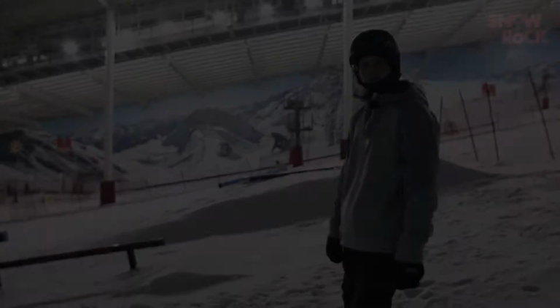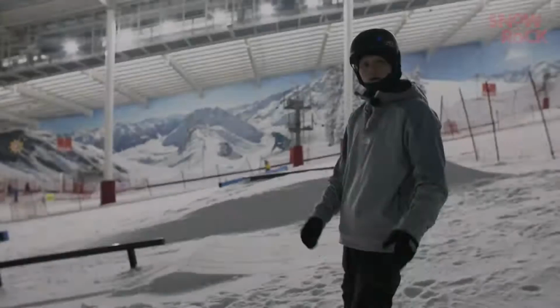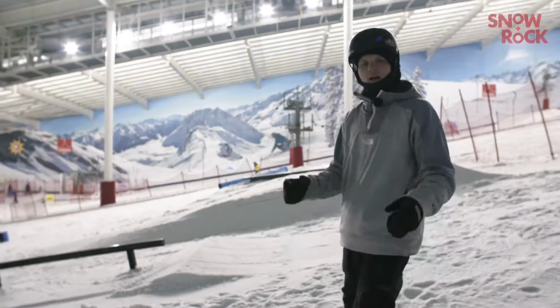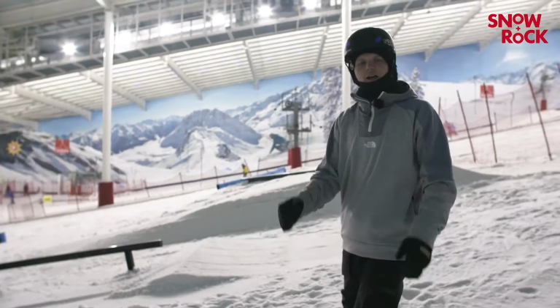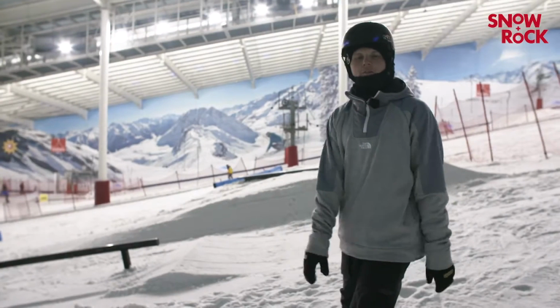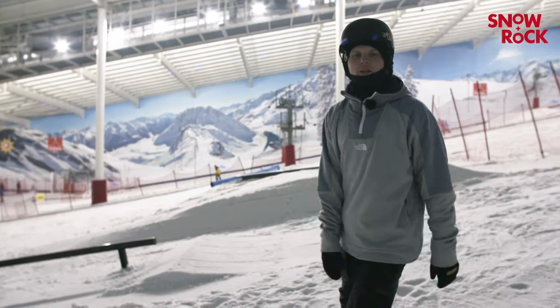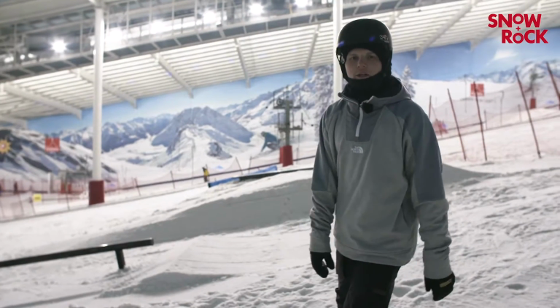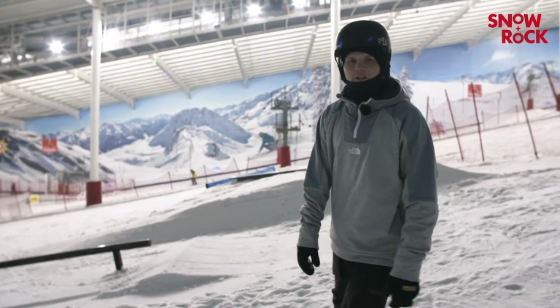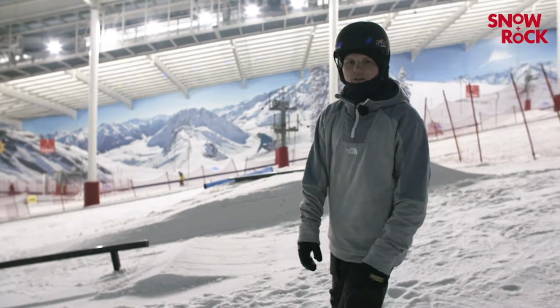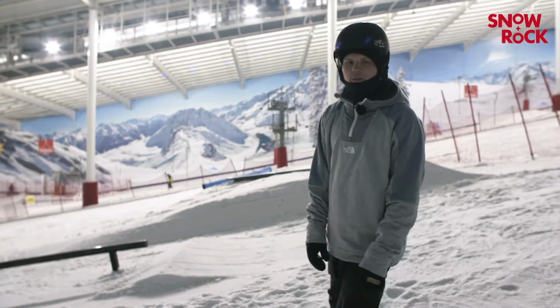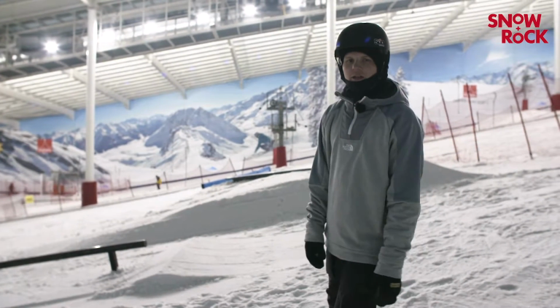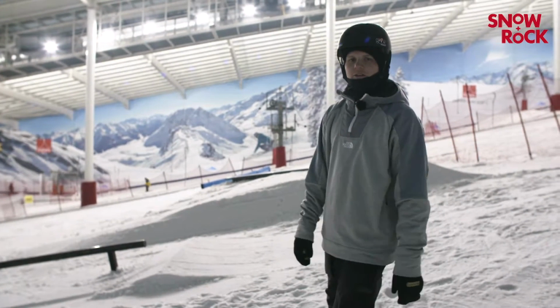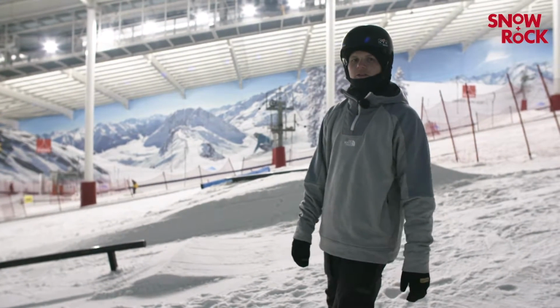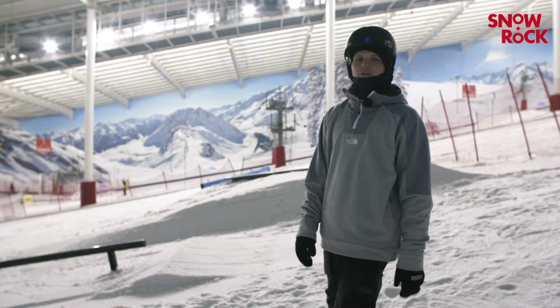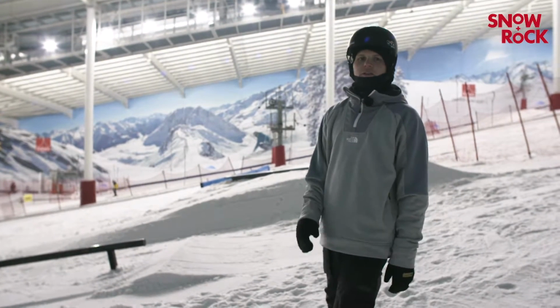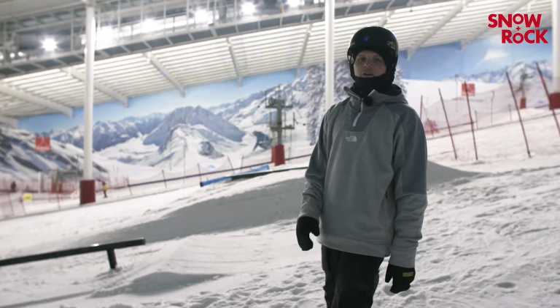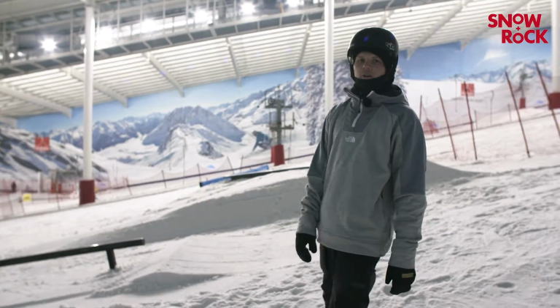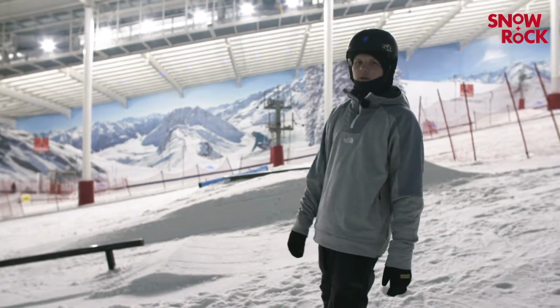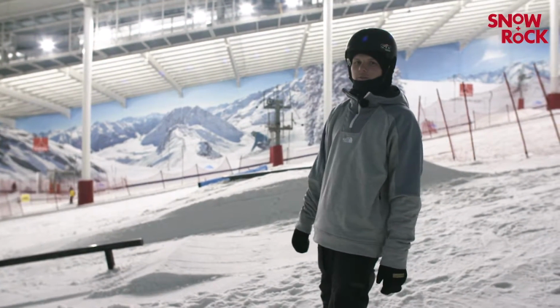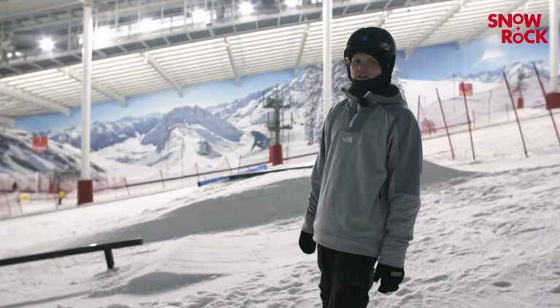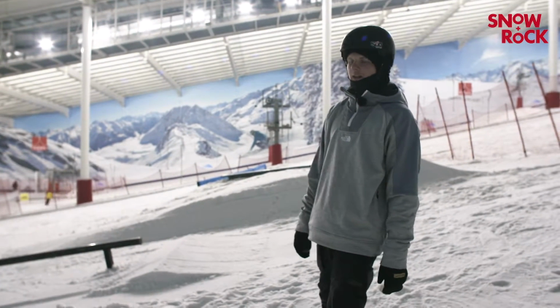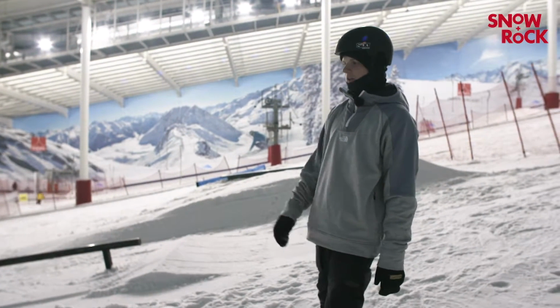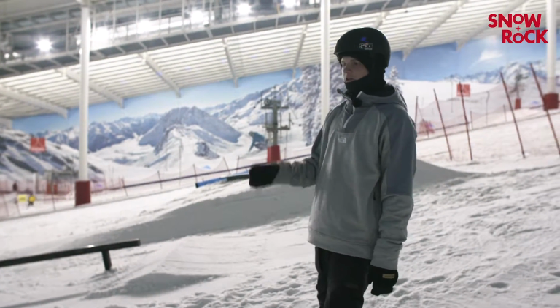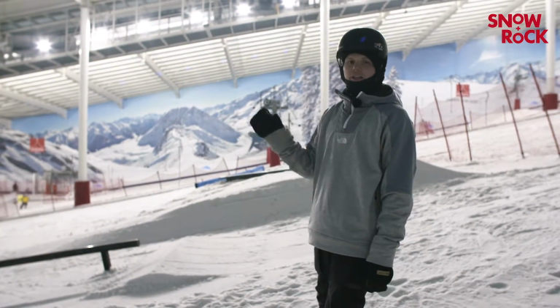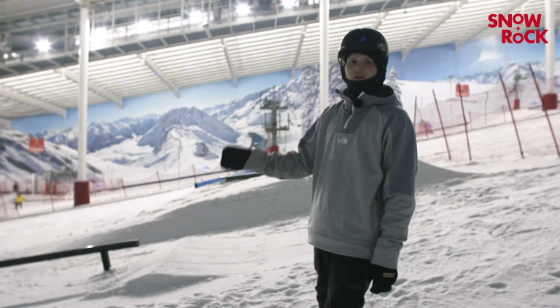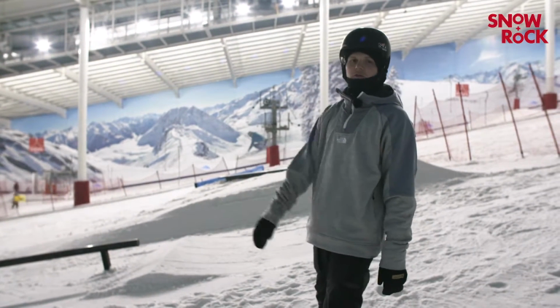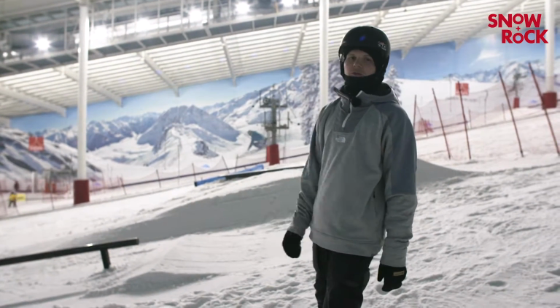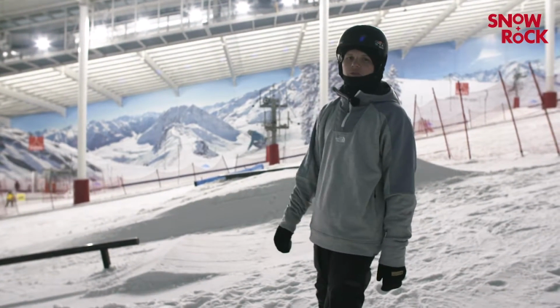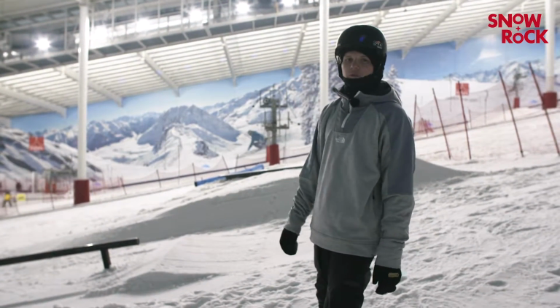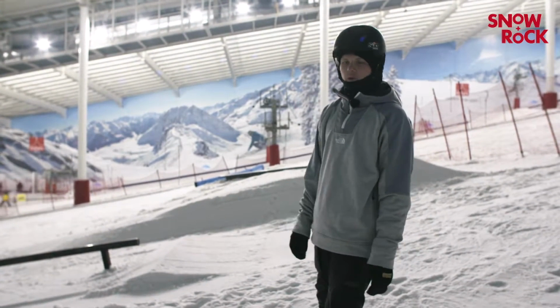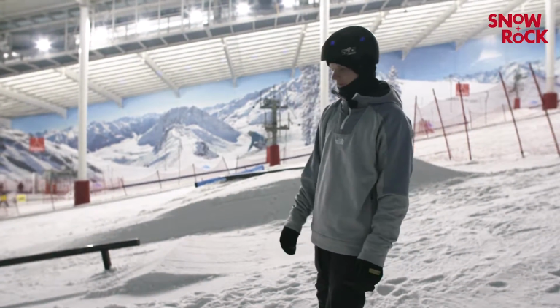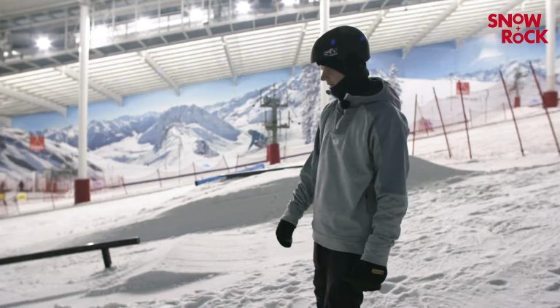Hi, I'm Jamie Nichols. We're here at the Snow Centre in Hemel Hempstead and I'm going to take you through the switchboard slide.